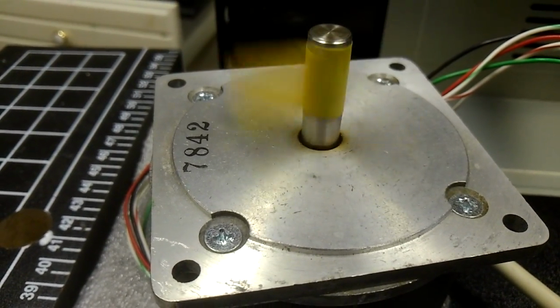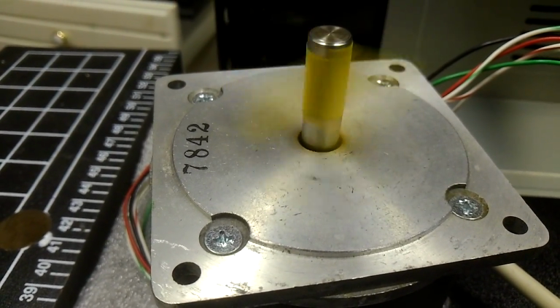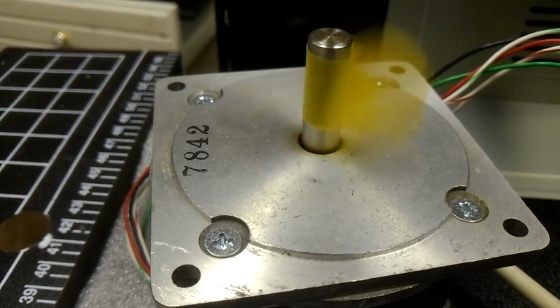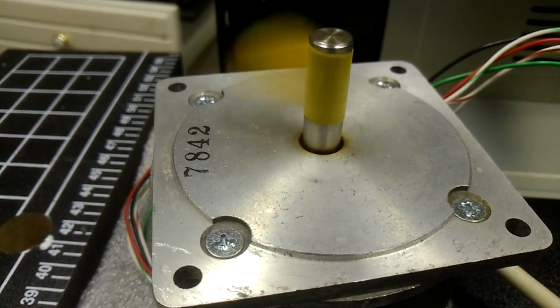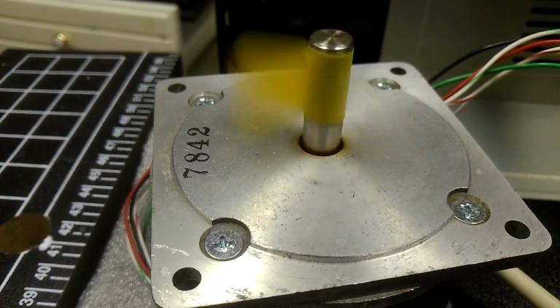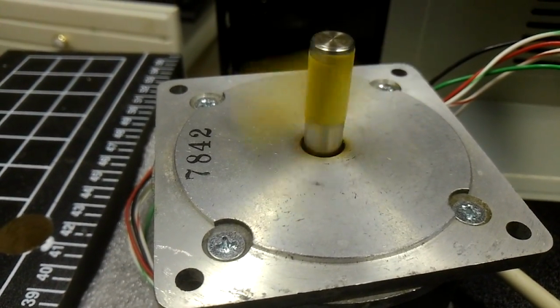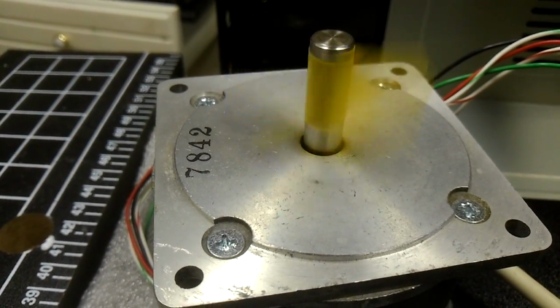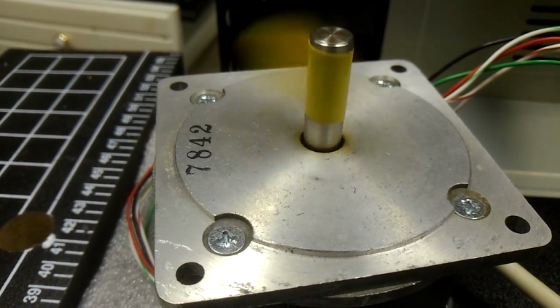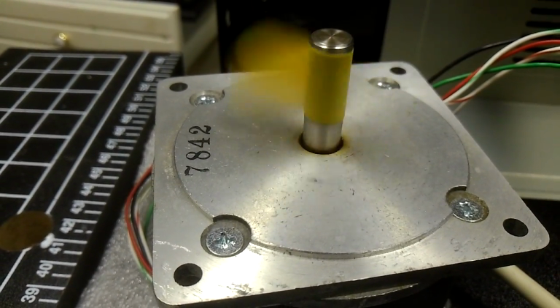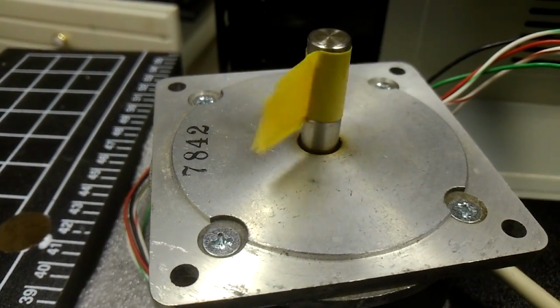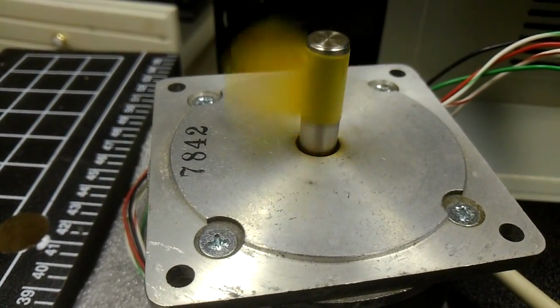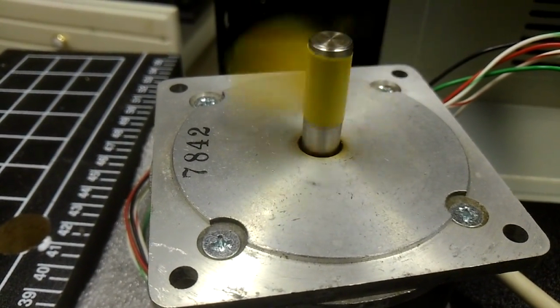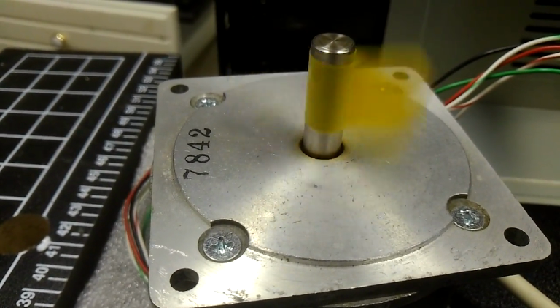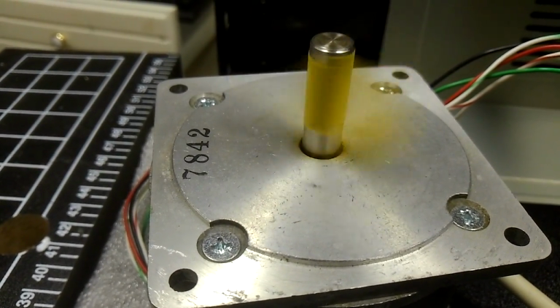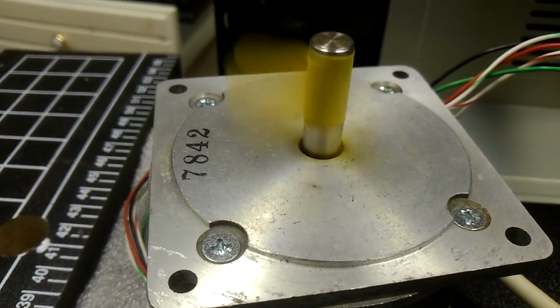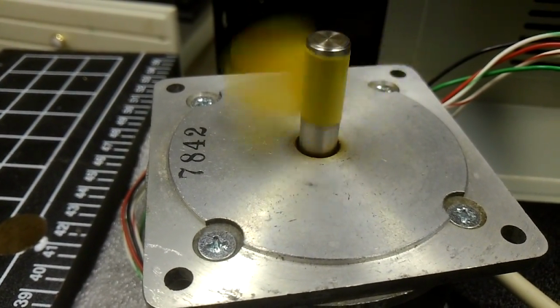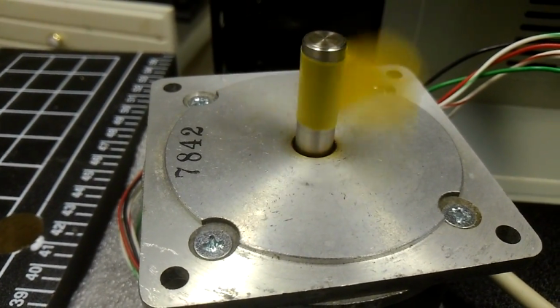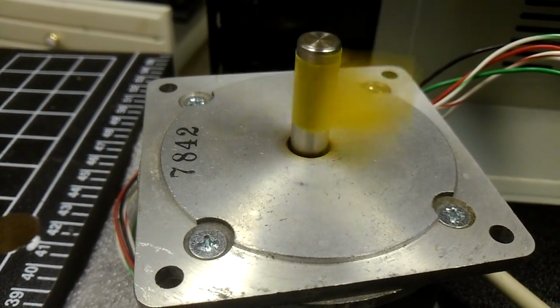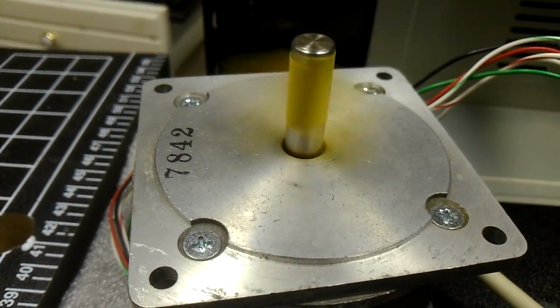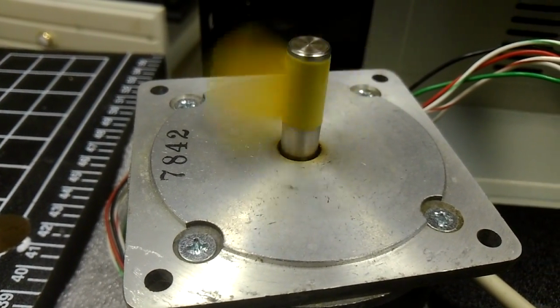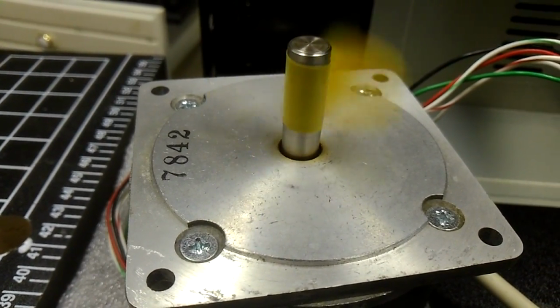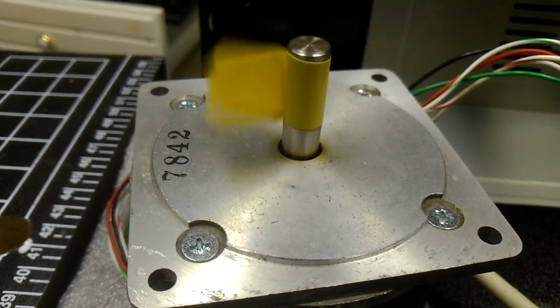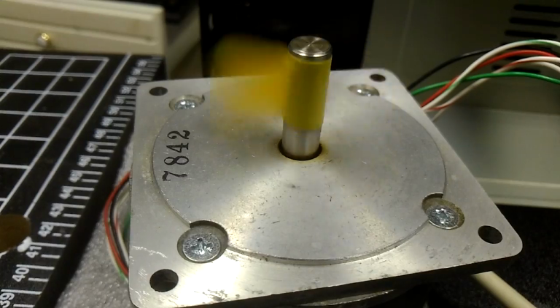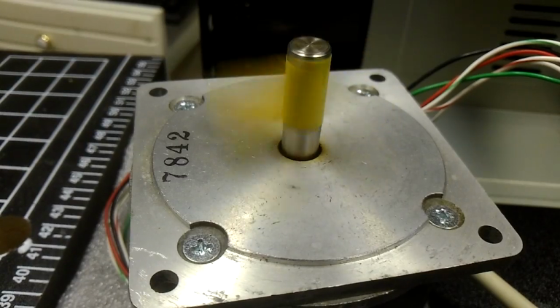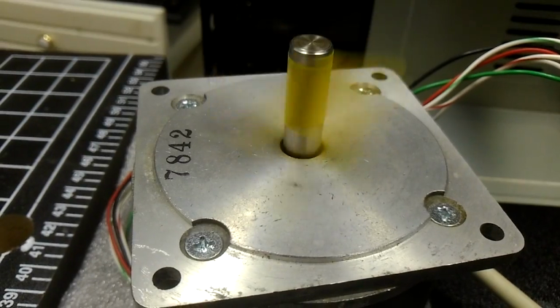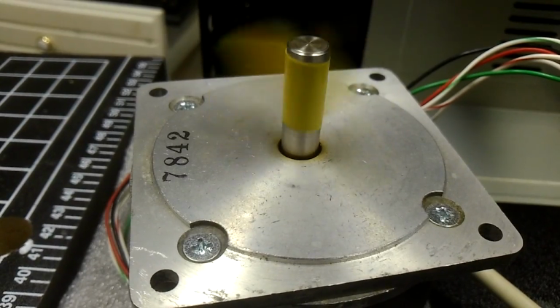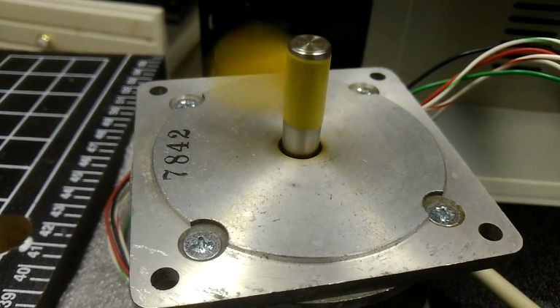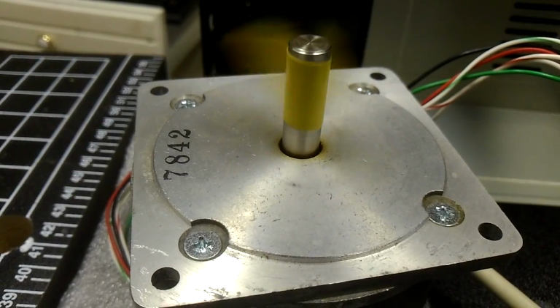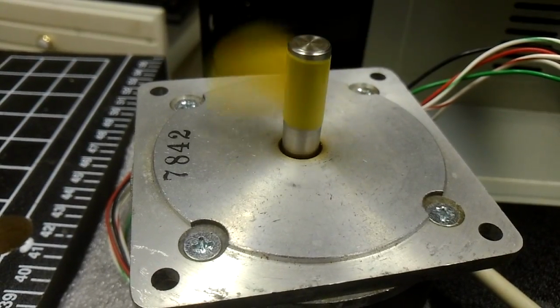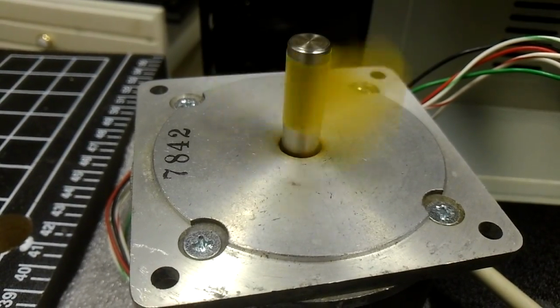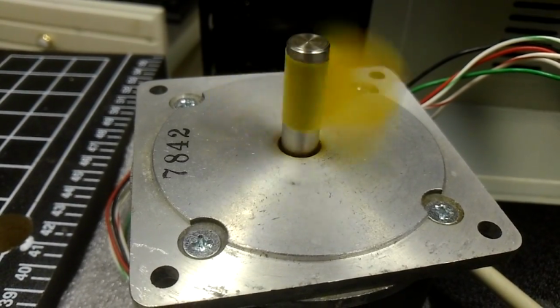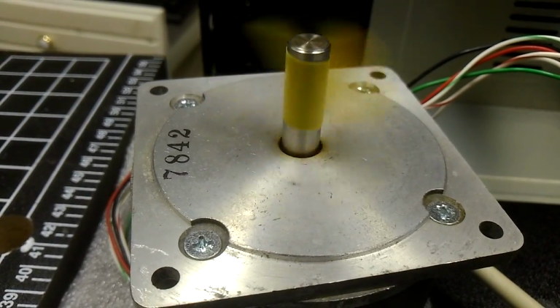Making a little fan with a stepper motor — it's pretty fun, cool to watch.